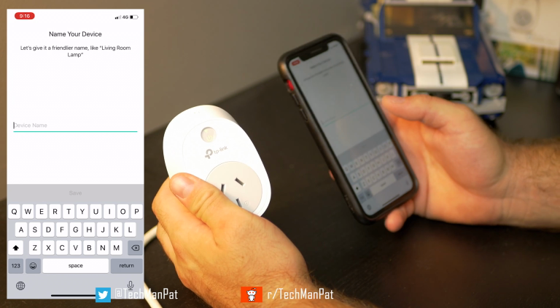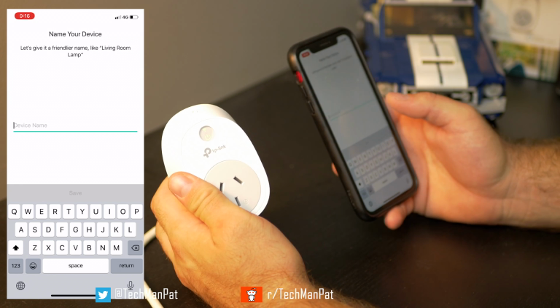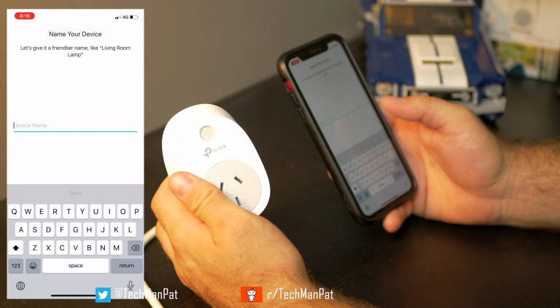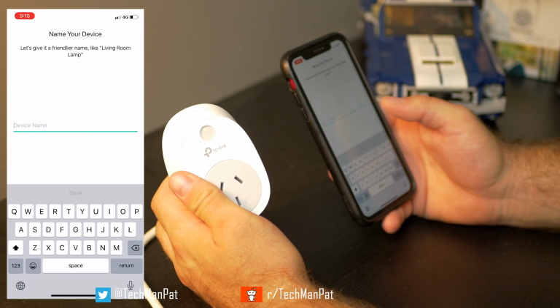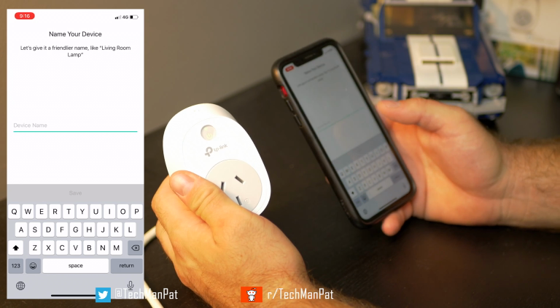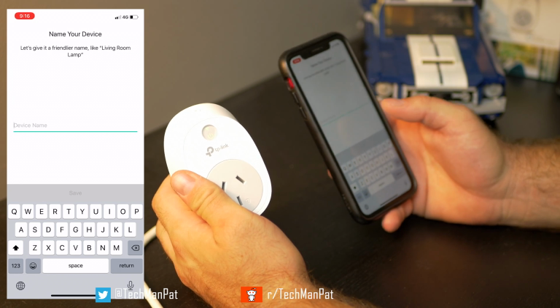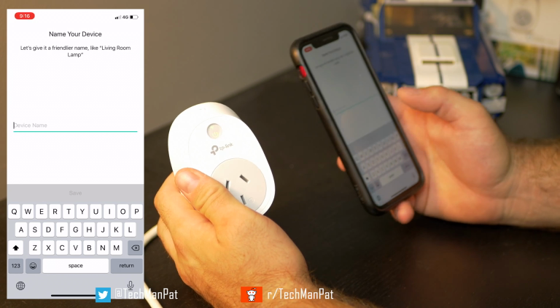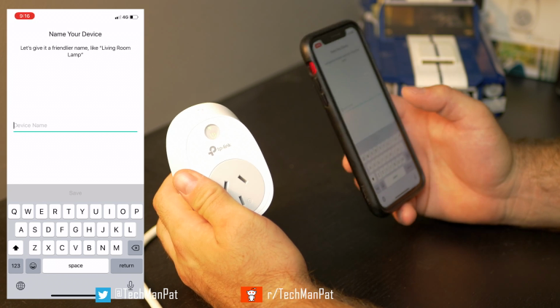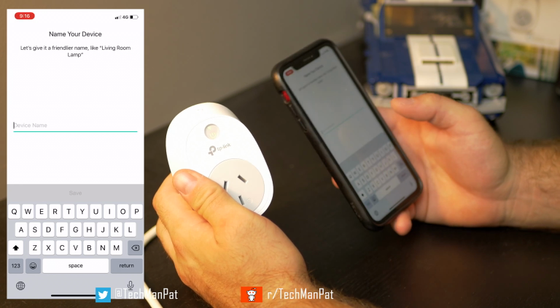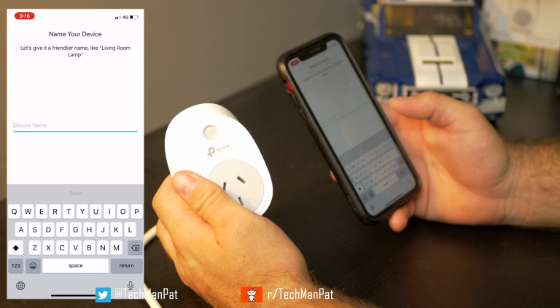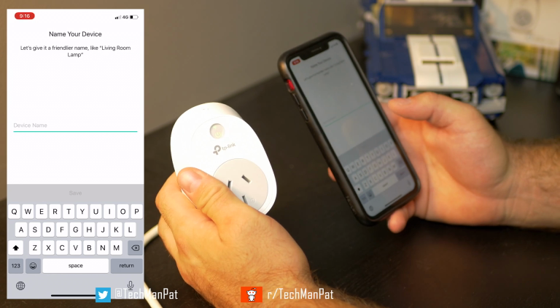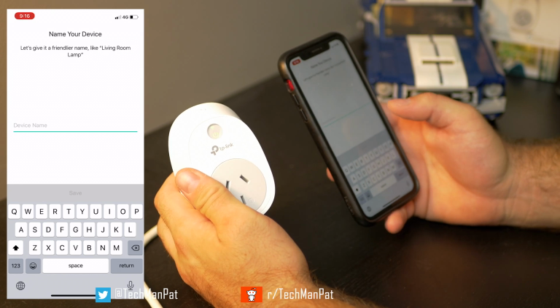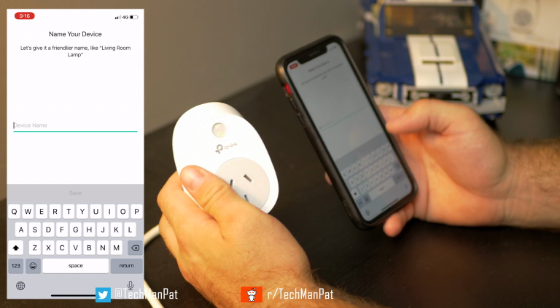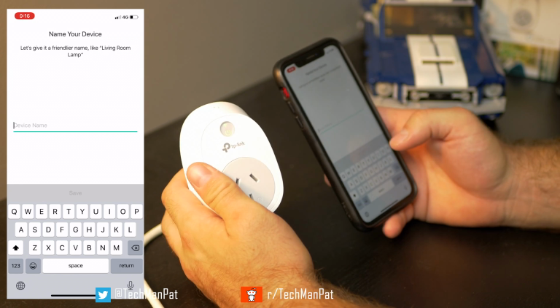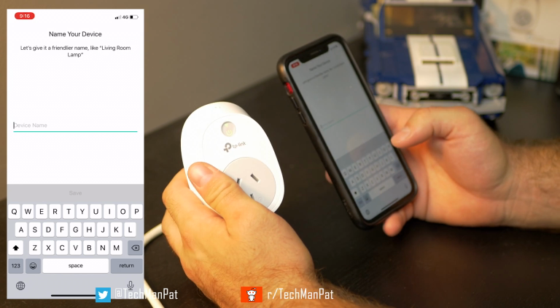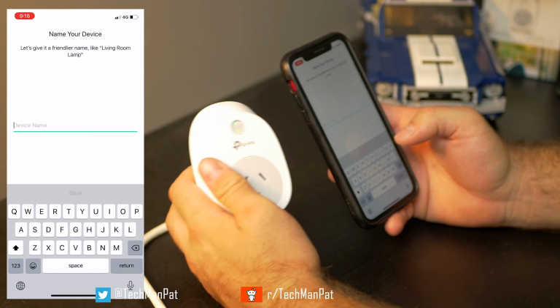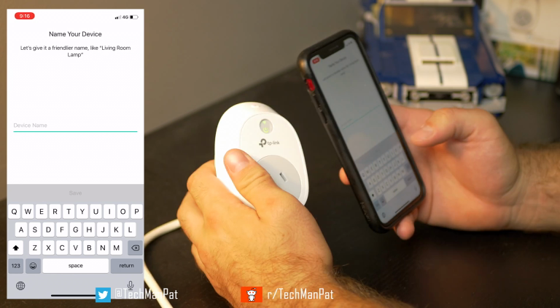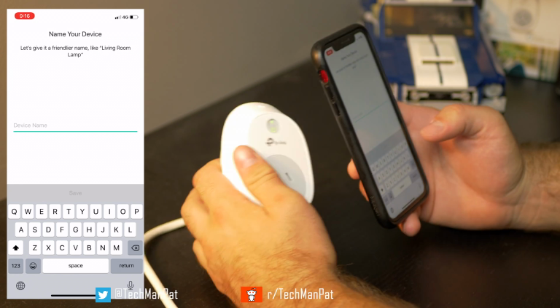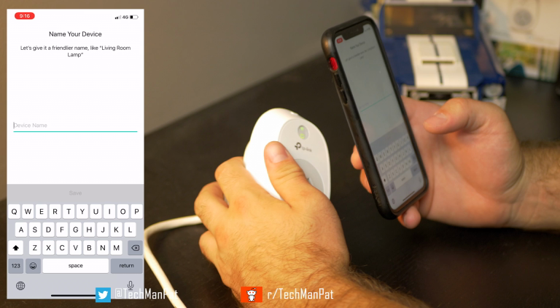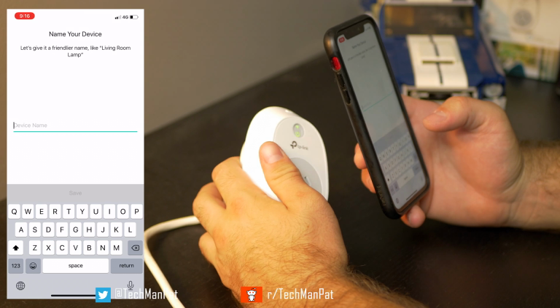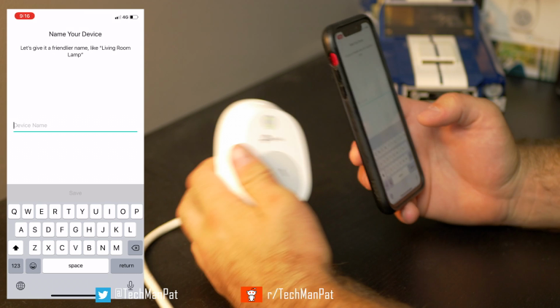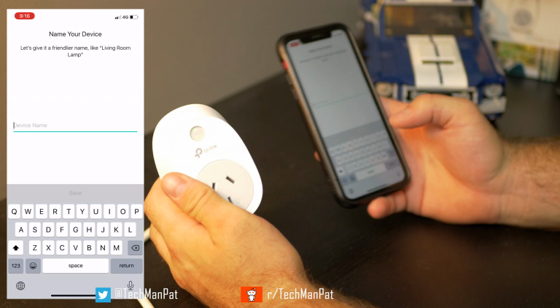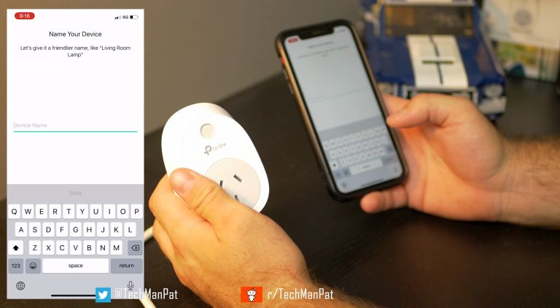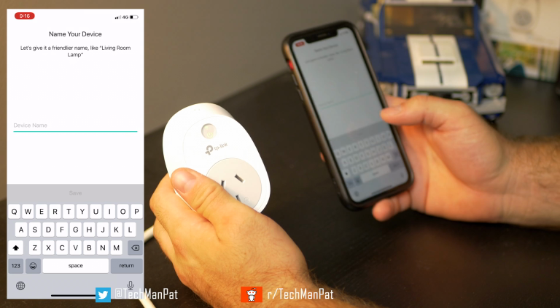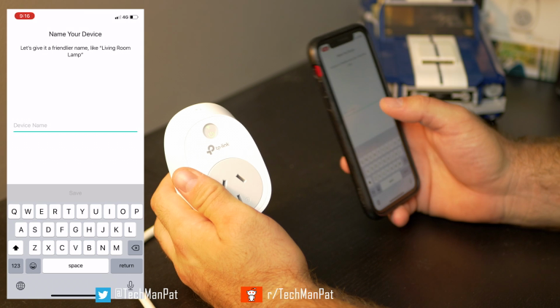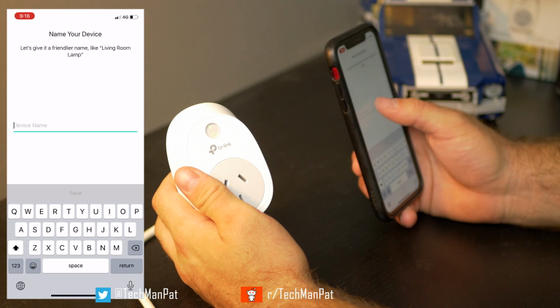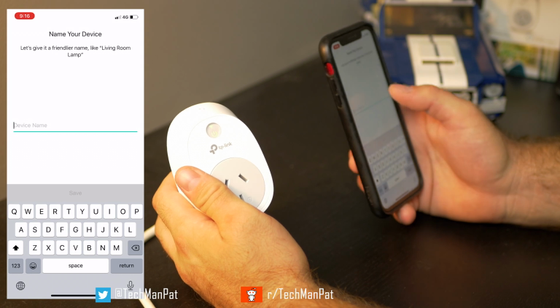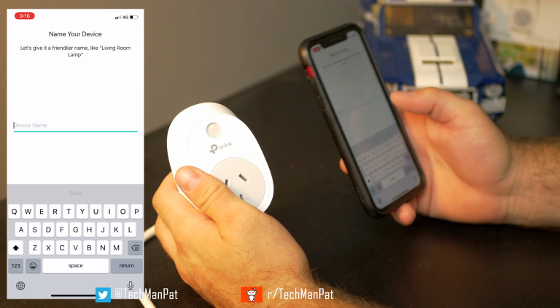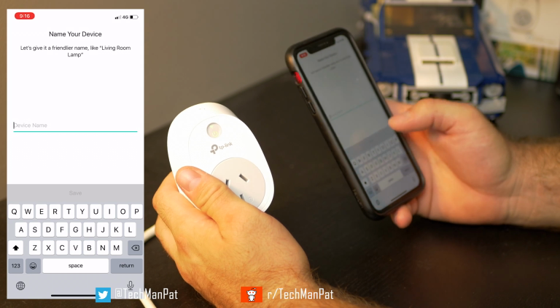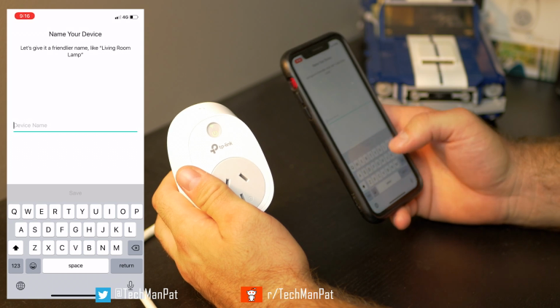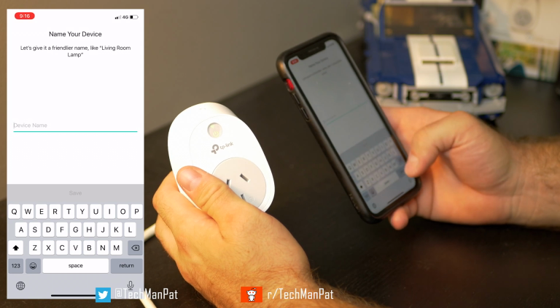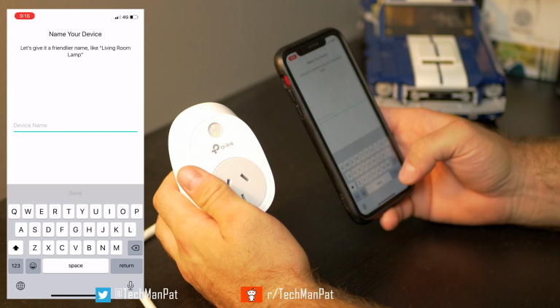If the software is crap but the device is cool, it's not going to work very well. So let's name this device.